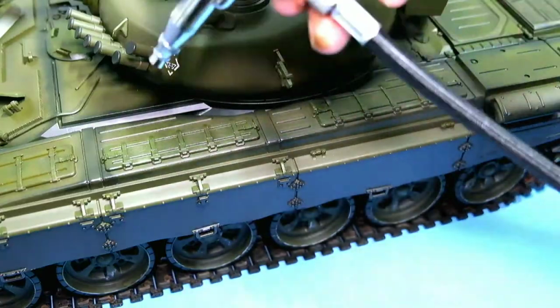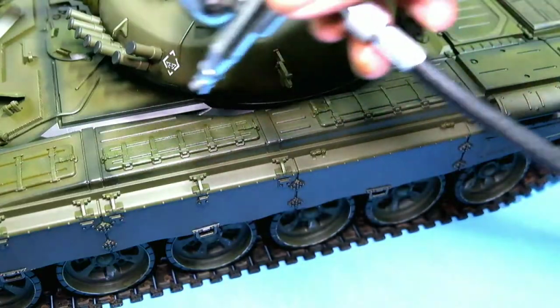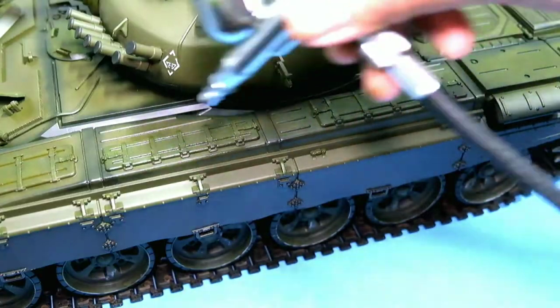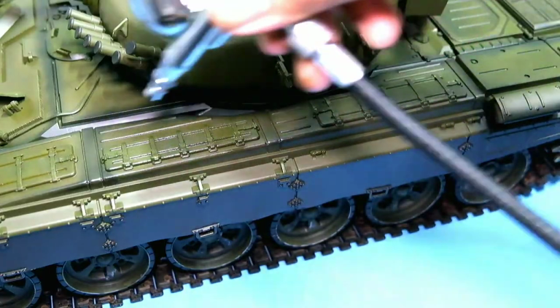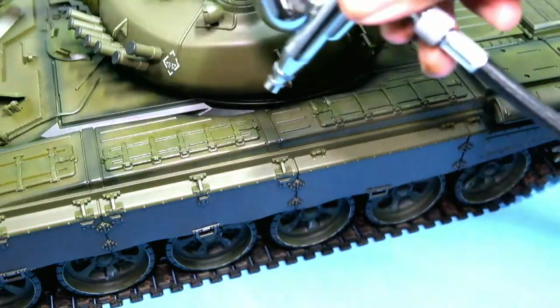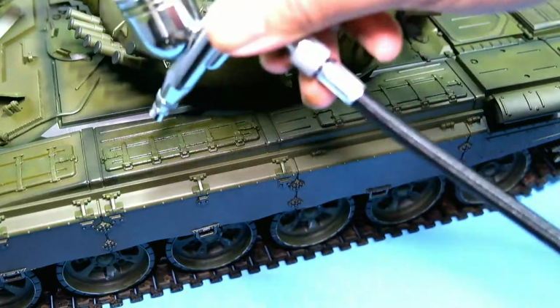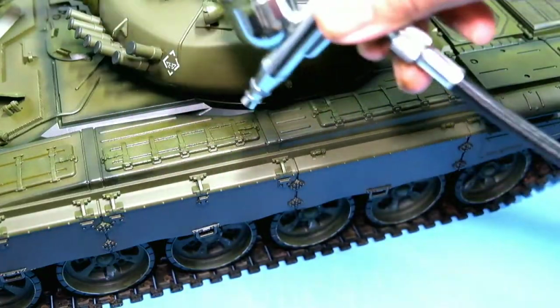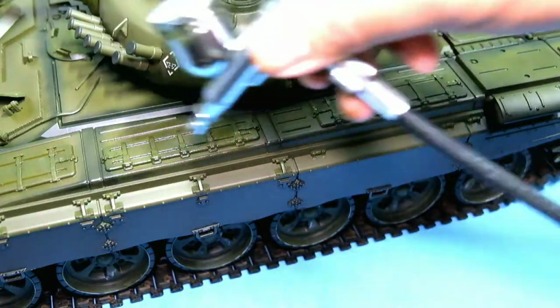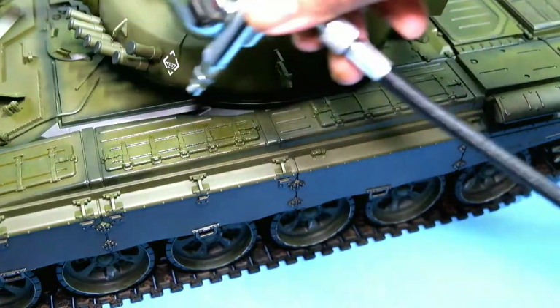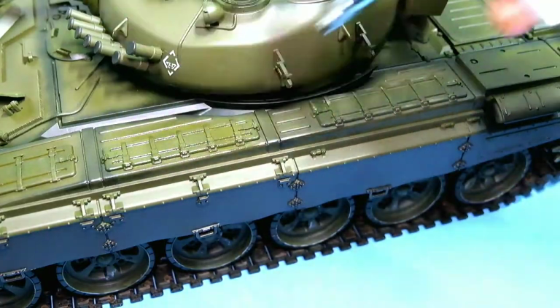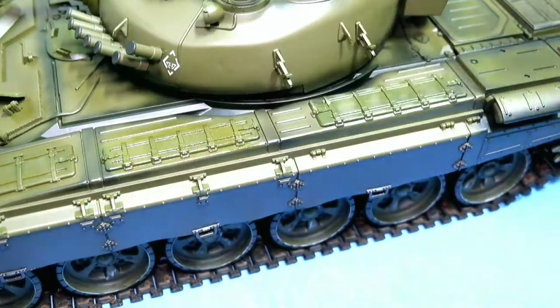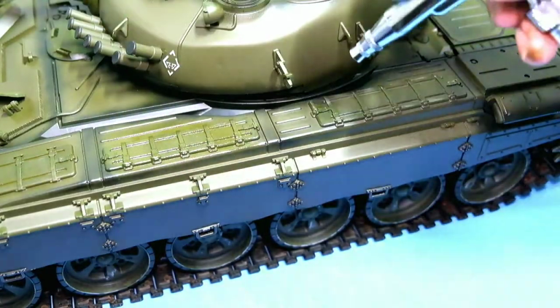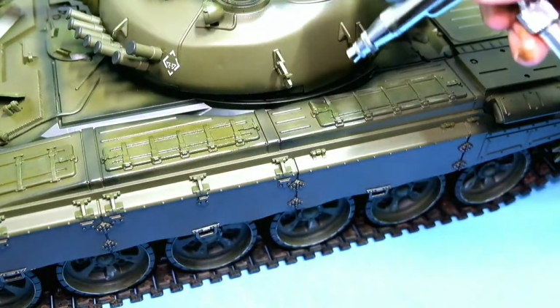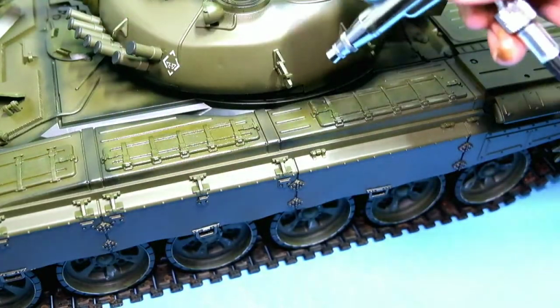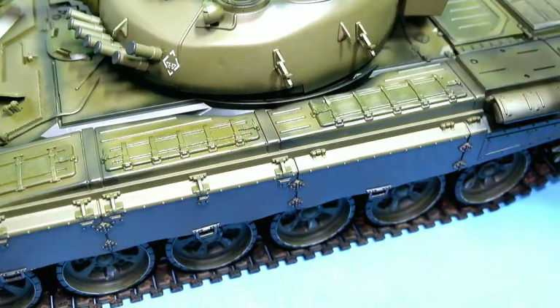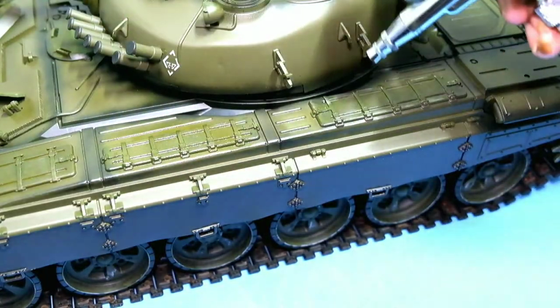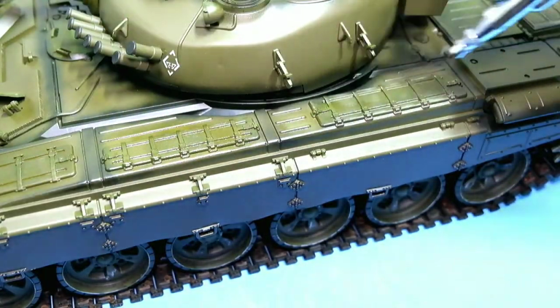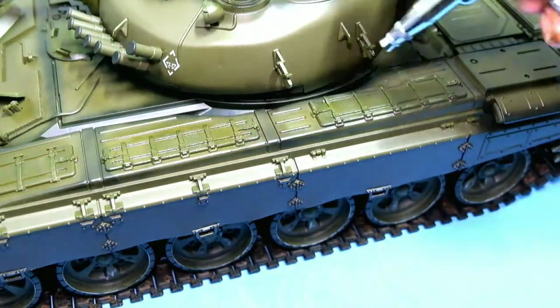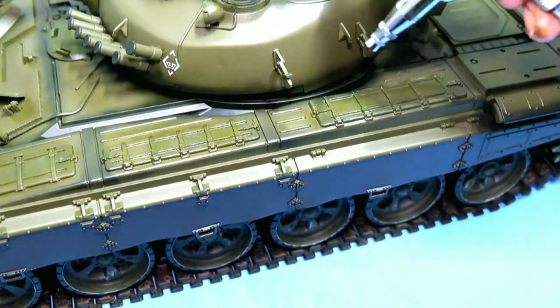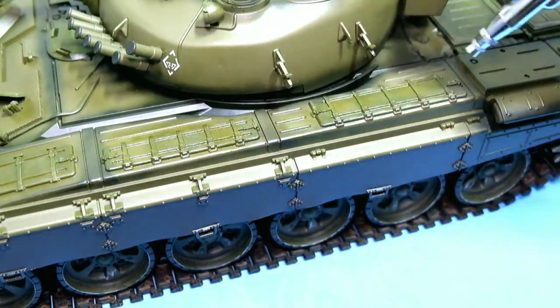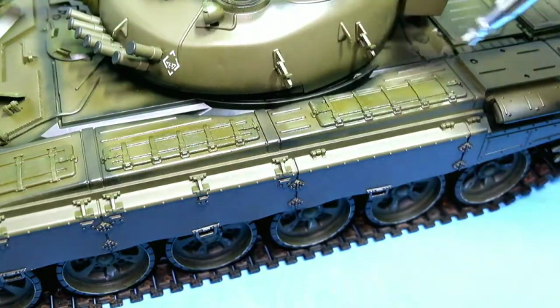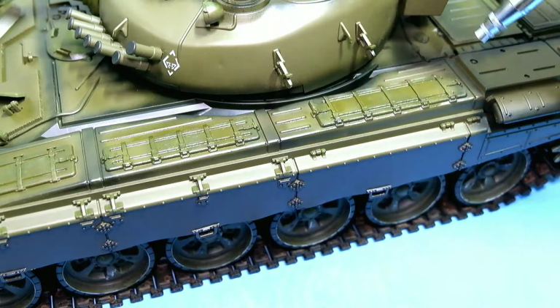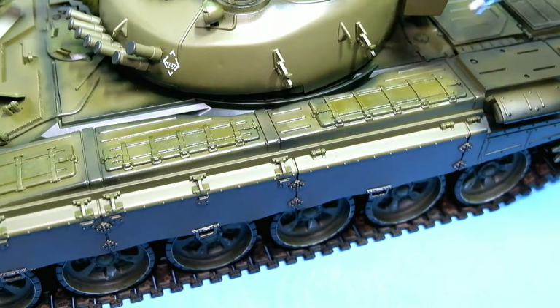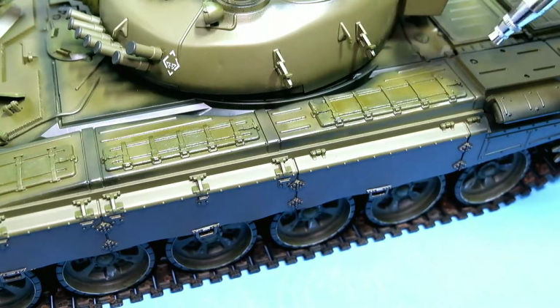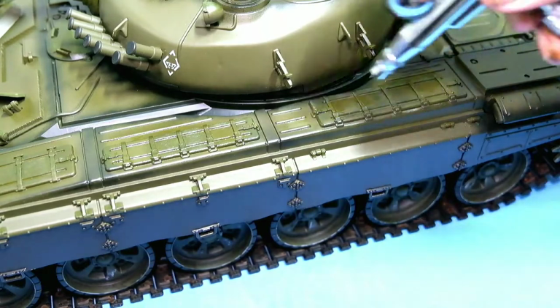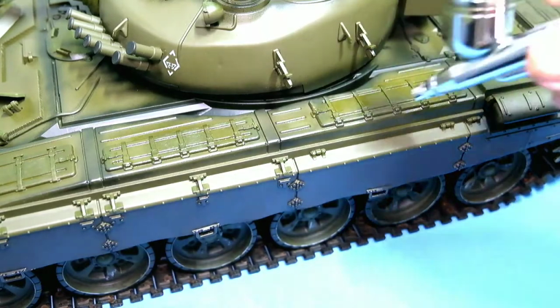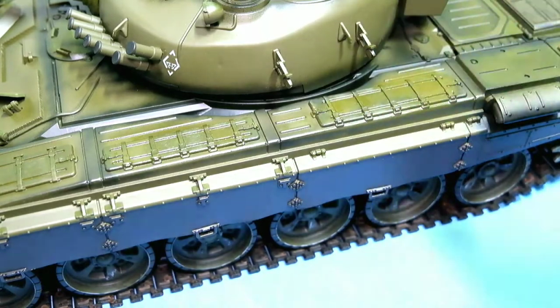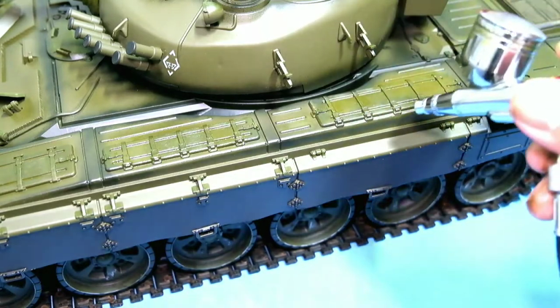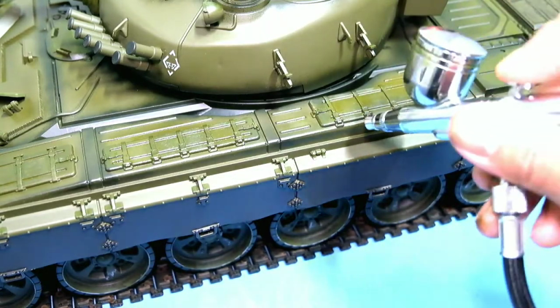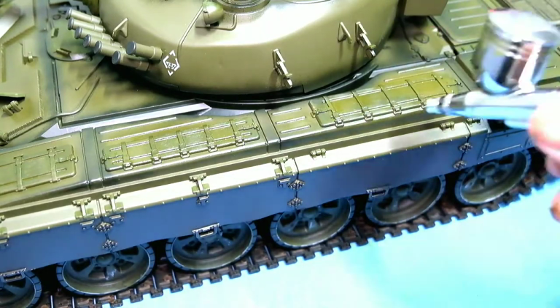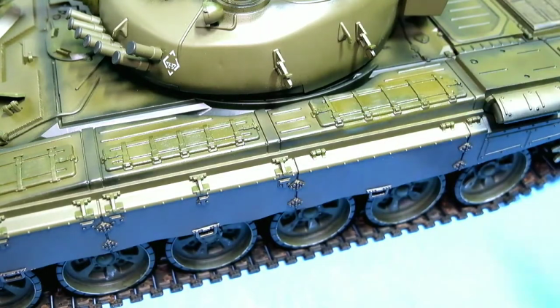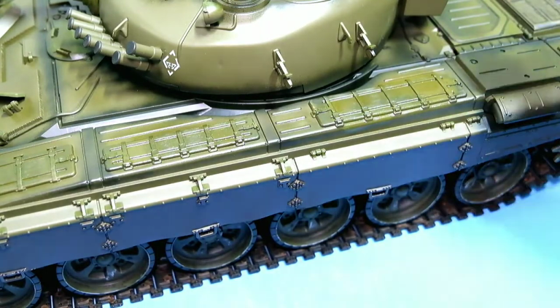Next I use a lighter color for the airbrush to simulate highlights. This will give a good contrast to the shadows applied earlier.